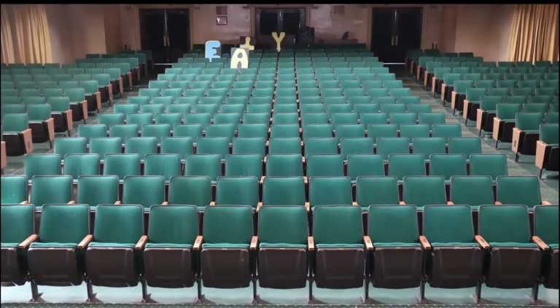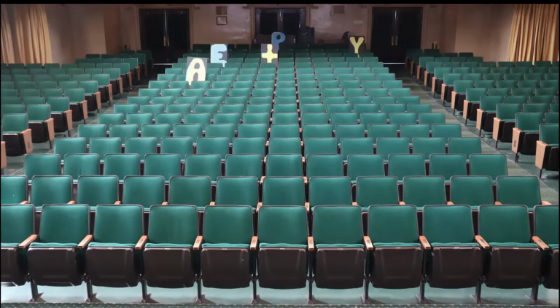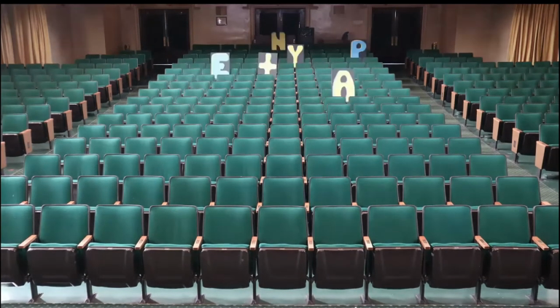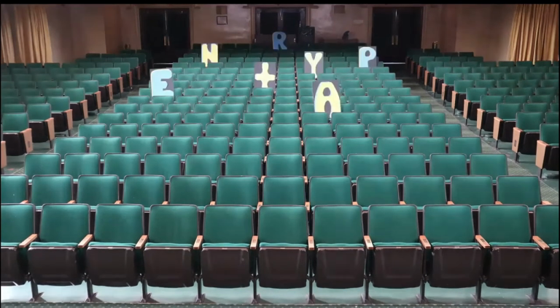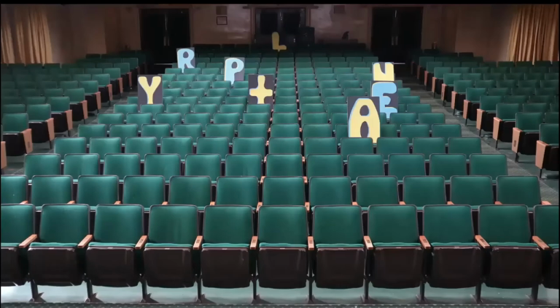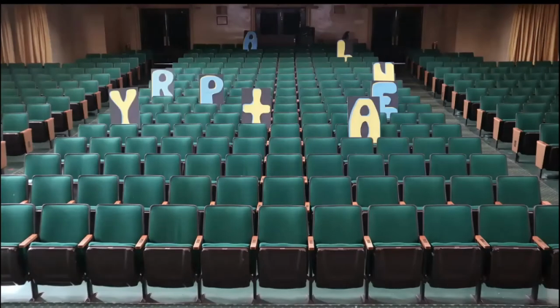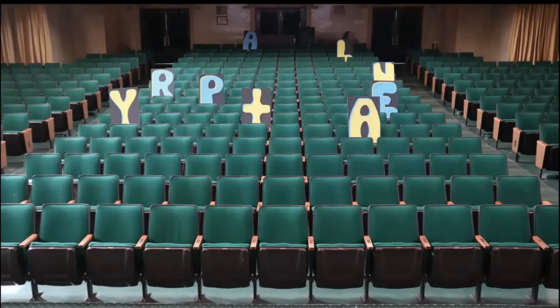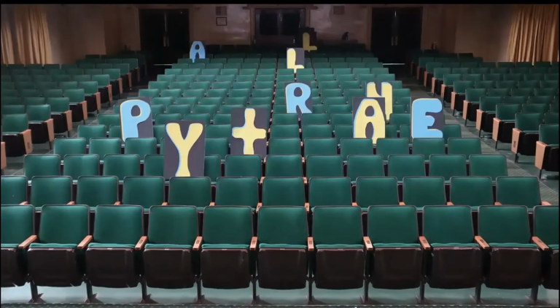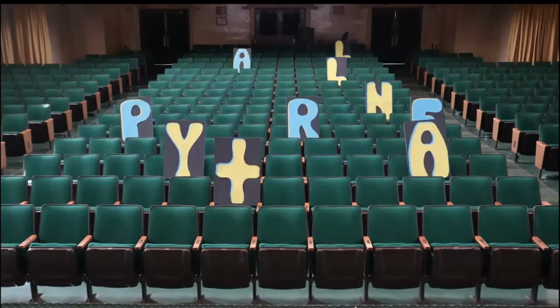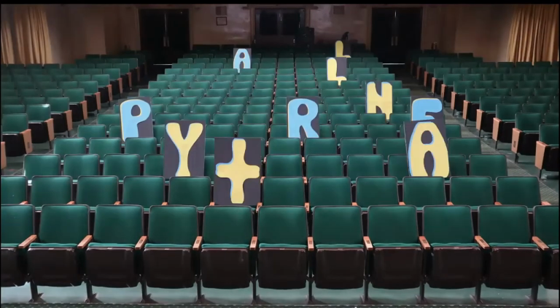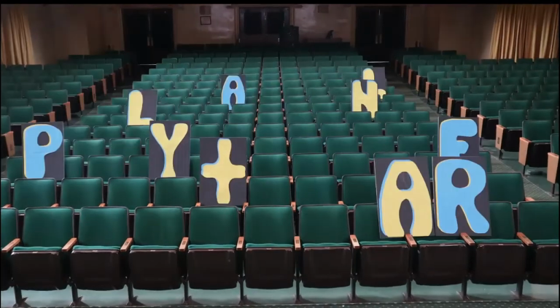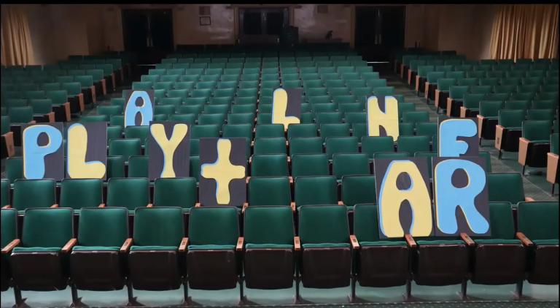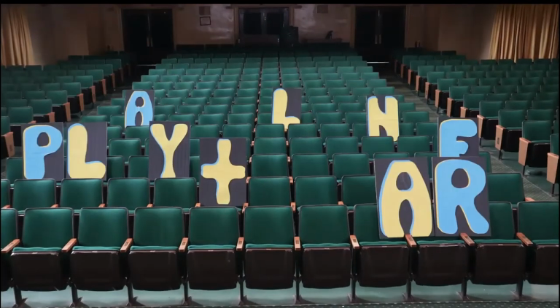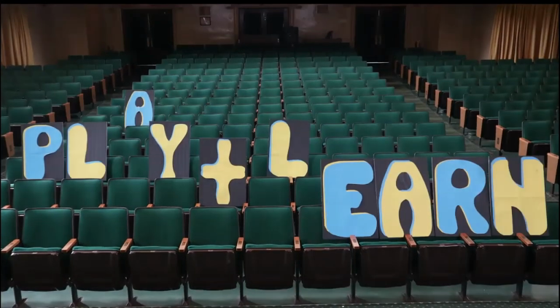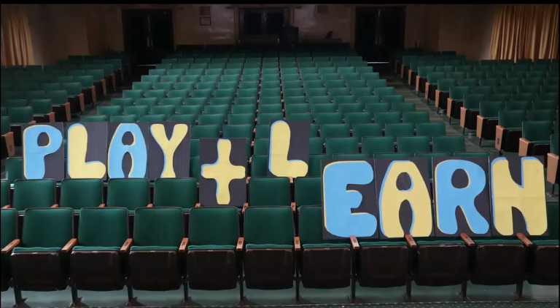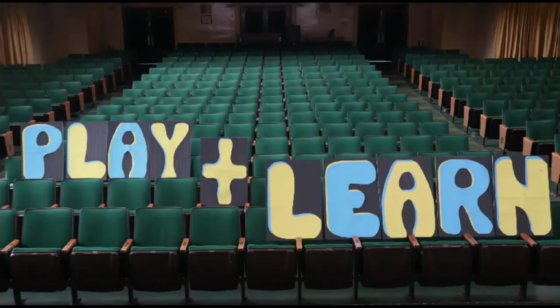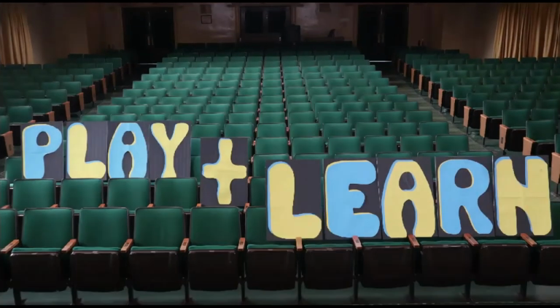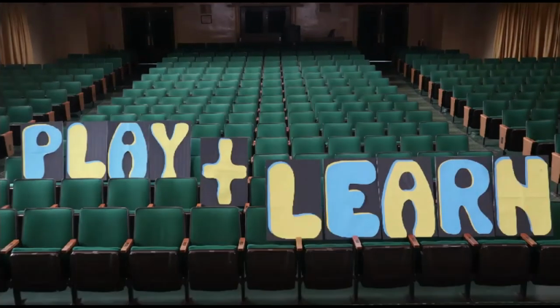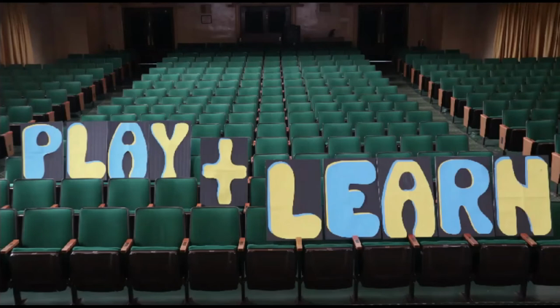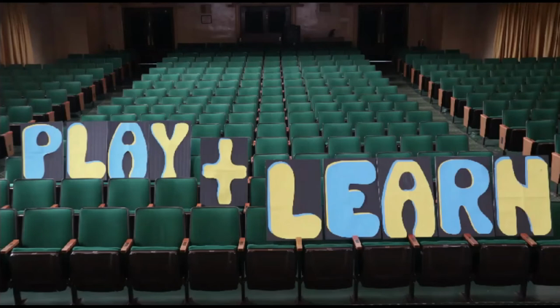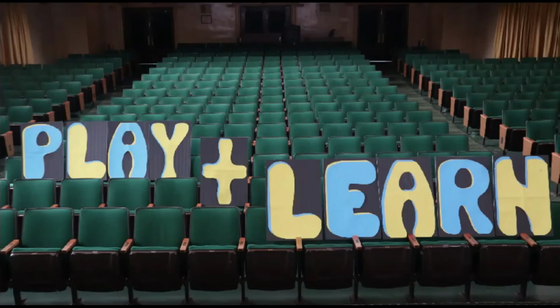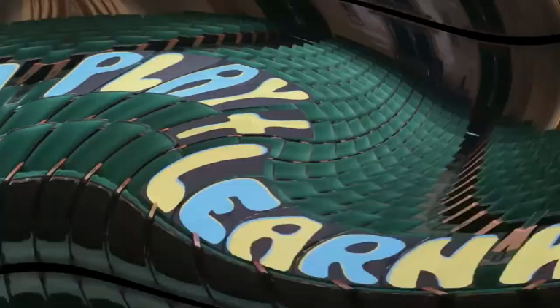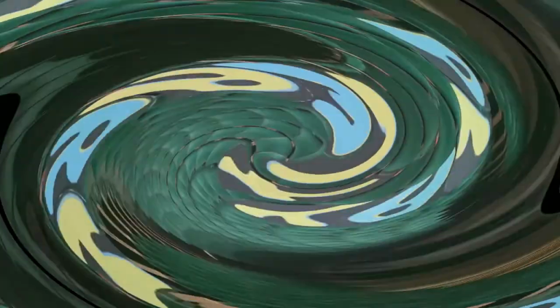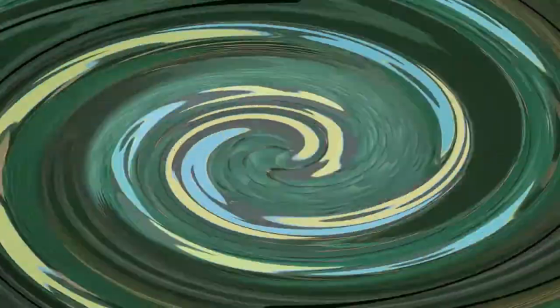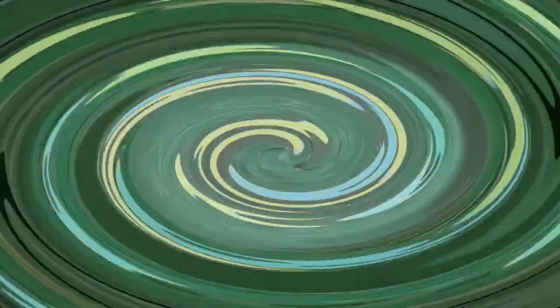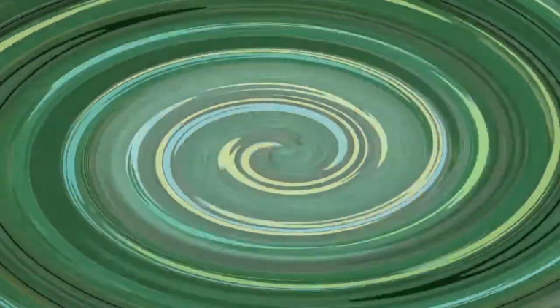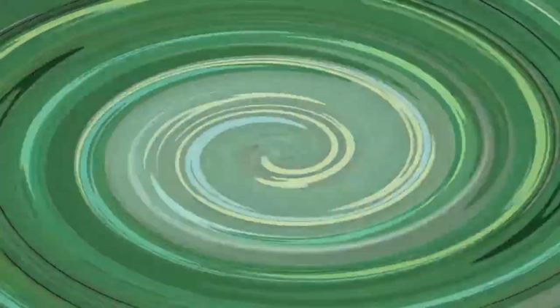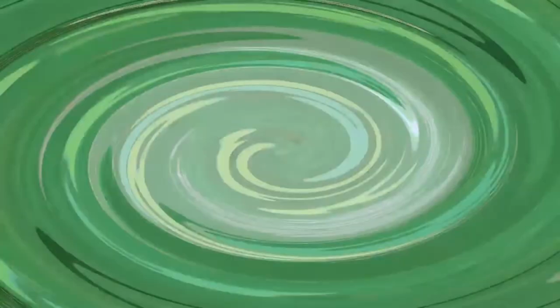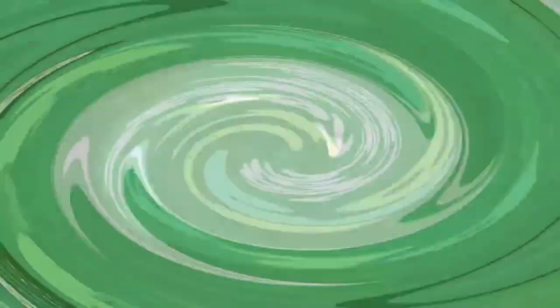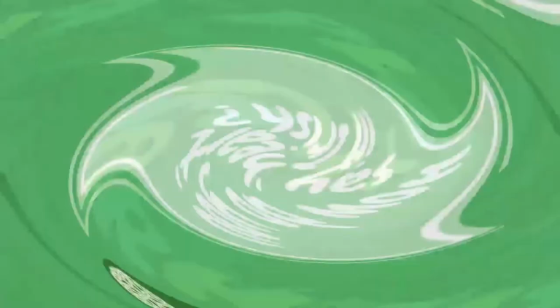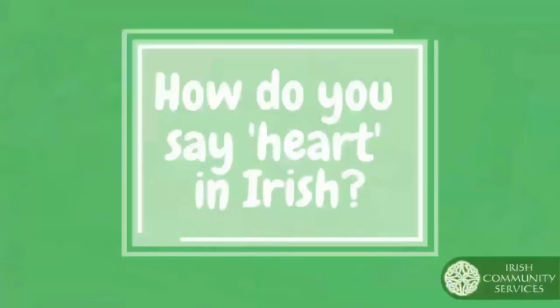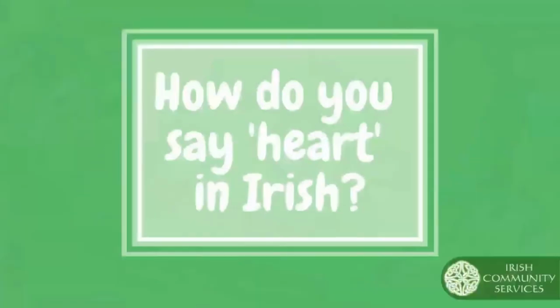Hello, and welcome back to another episode of Play and Learn. My name is Kathleen, and I'm so glad you came to join us today.